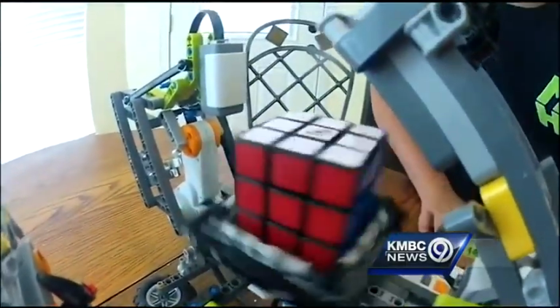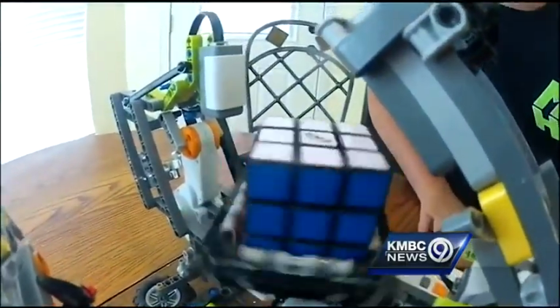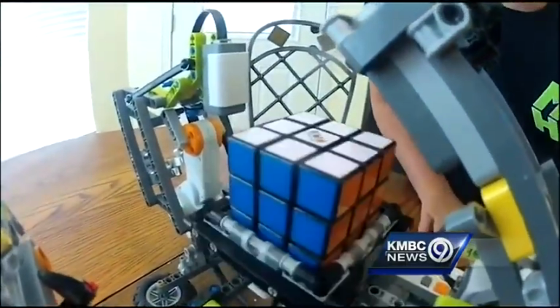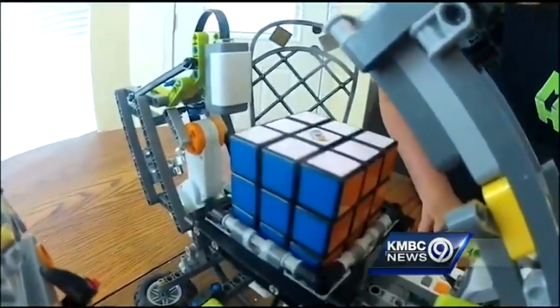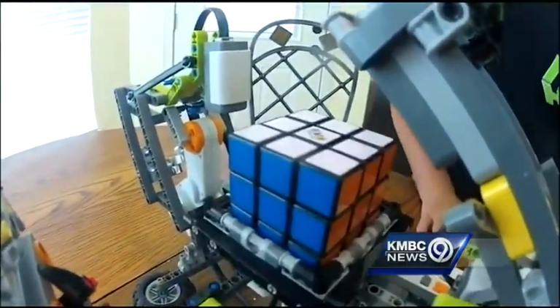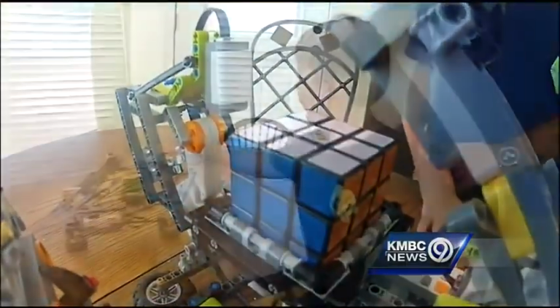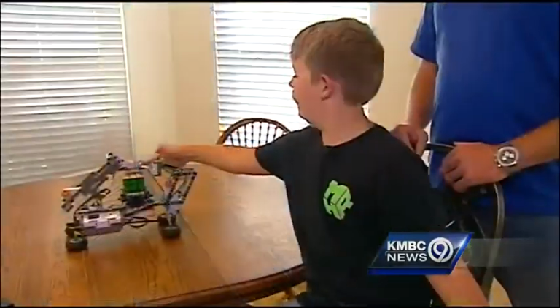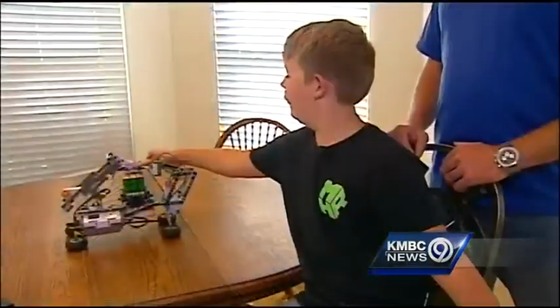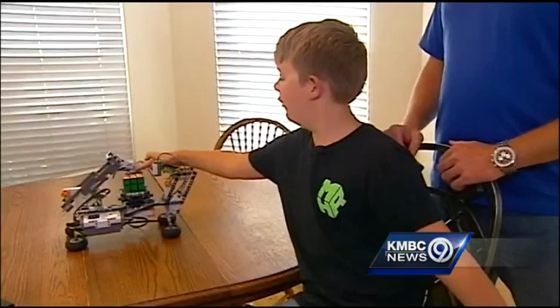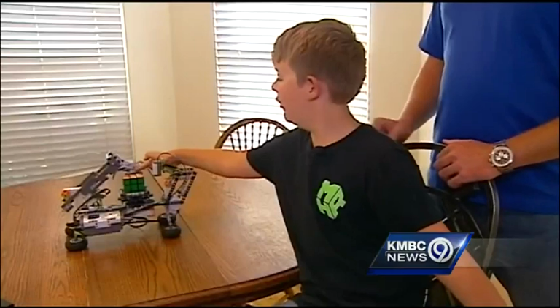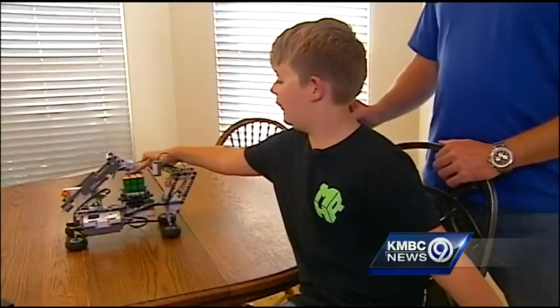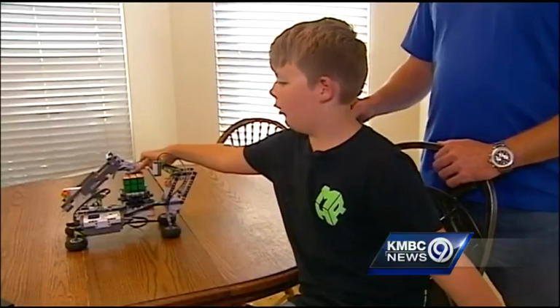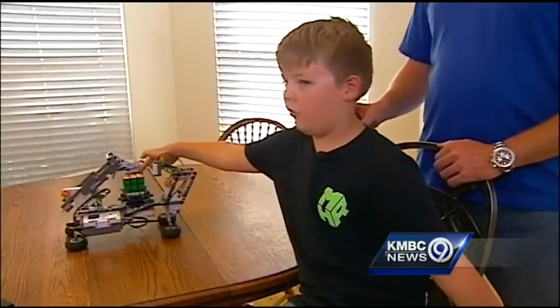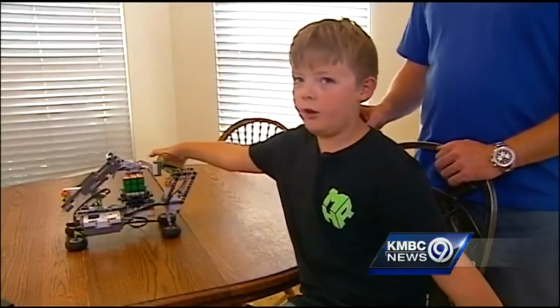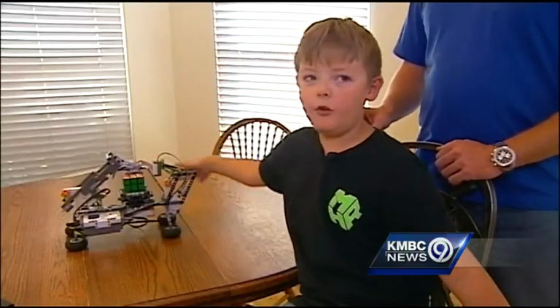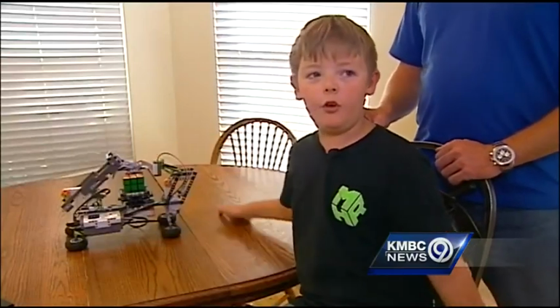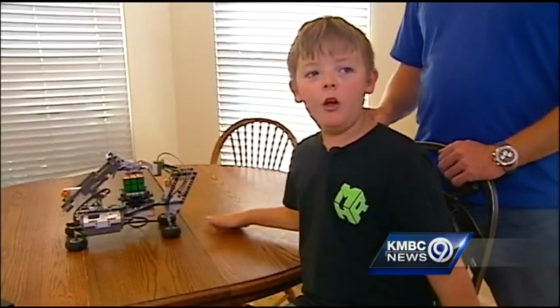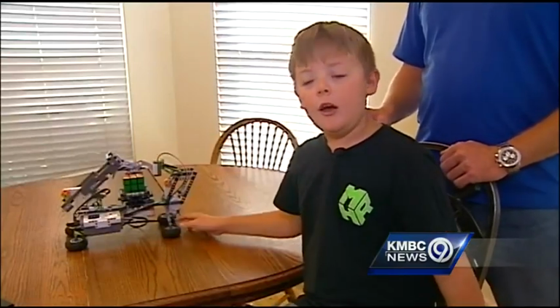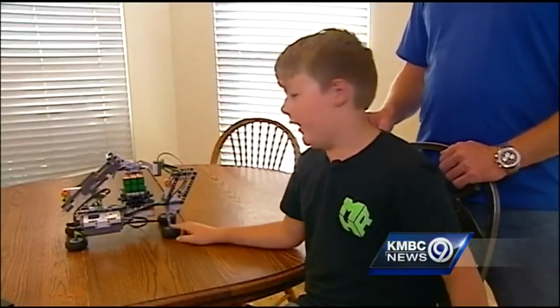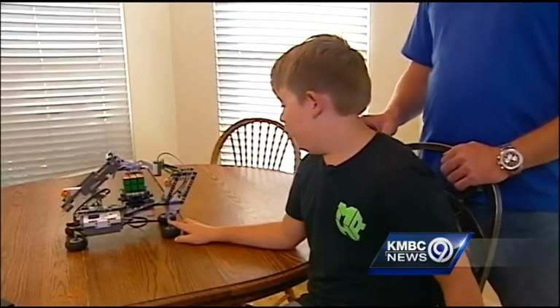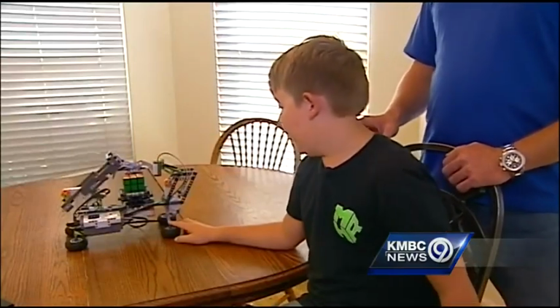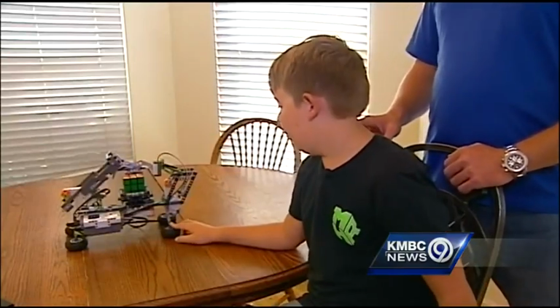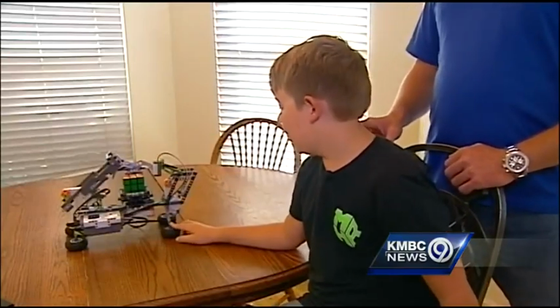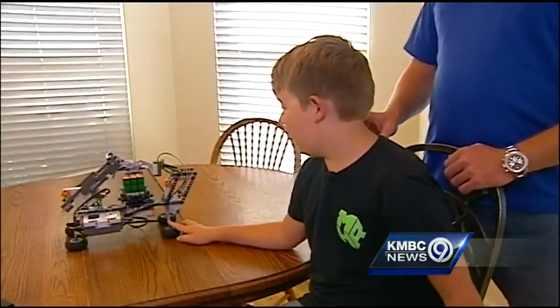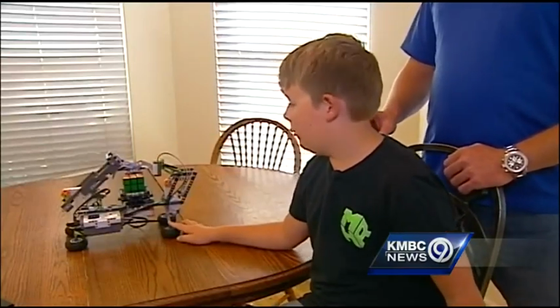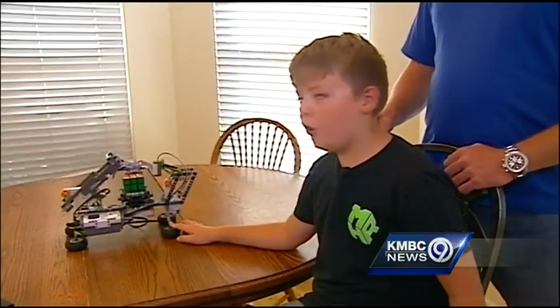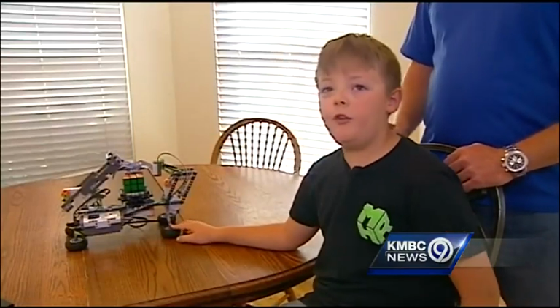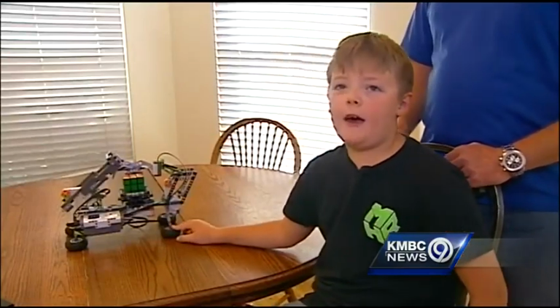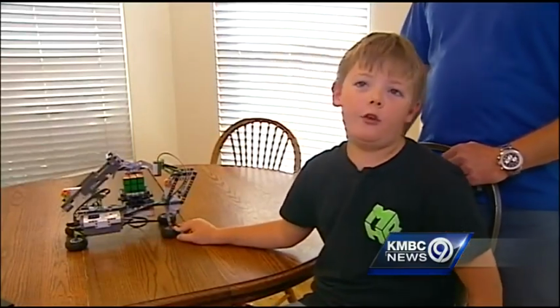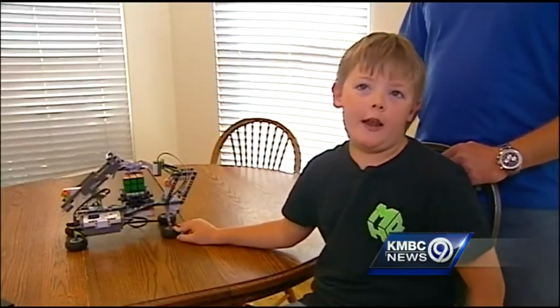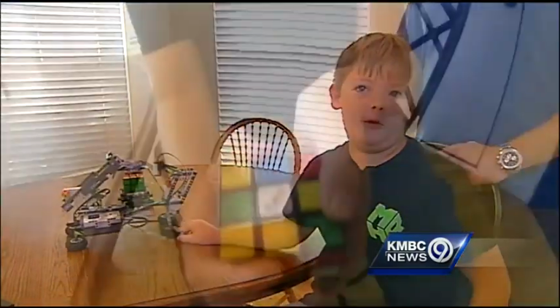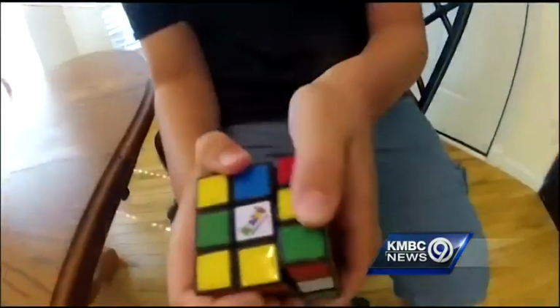But it's kind of fragile. See this? That's an ultrasonic sensor. And when it's plugged into the wrong port, disaster can happen.